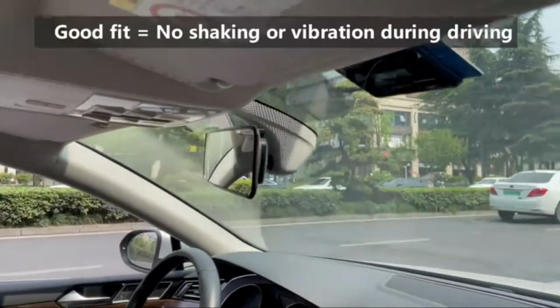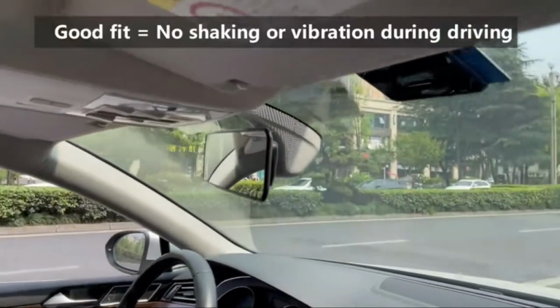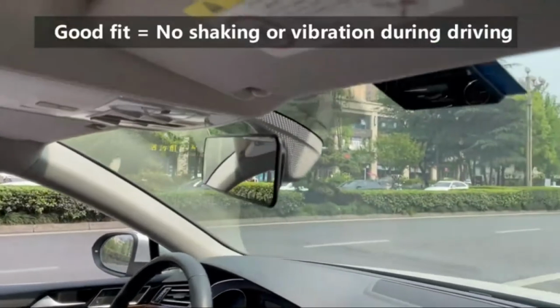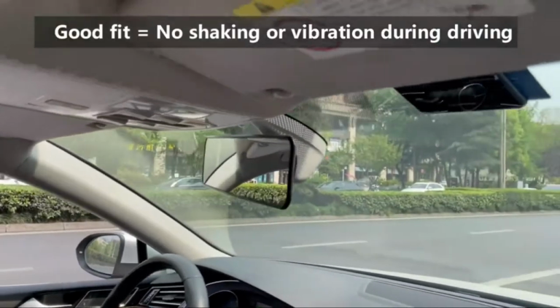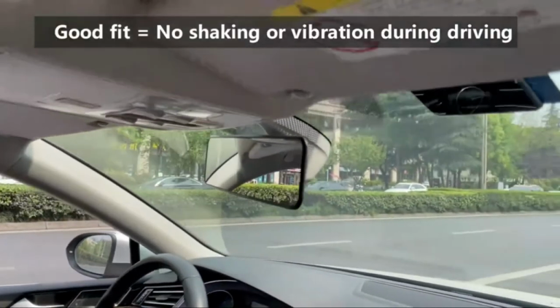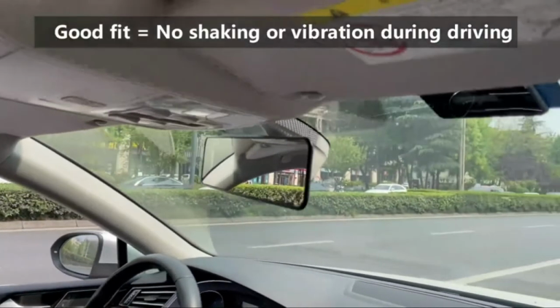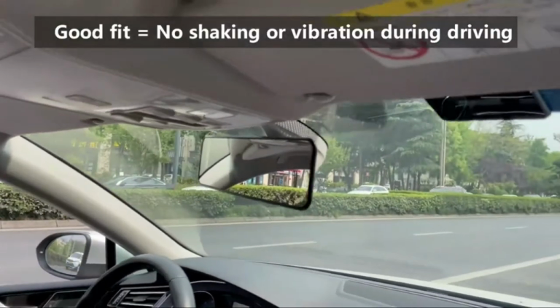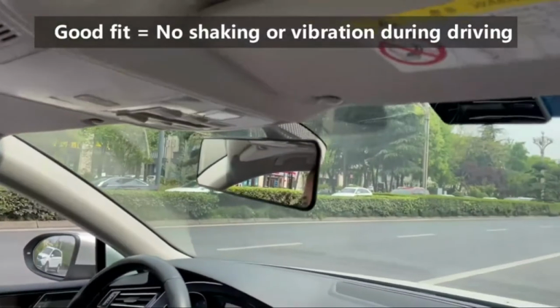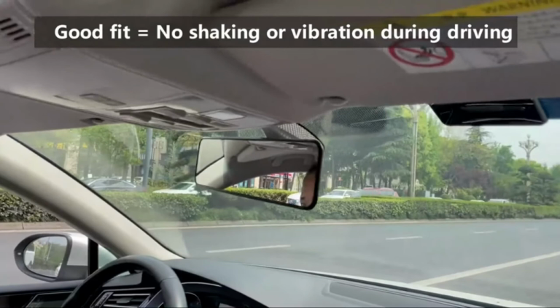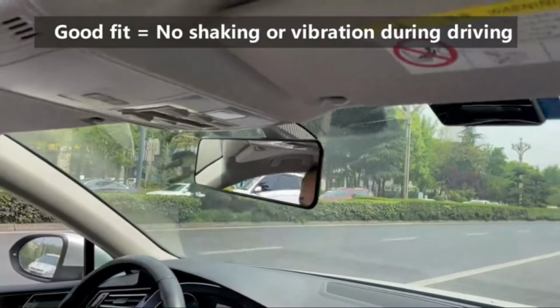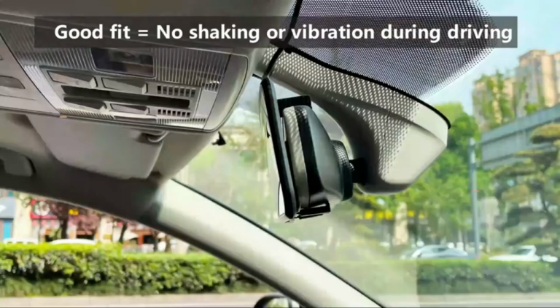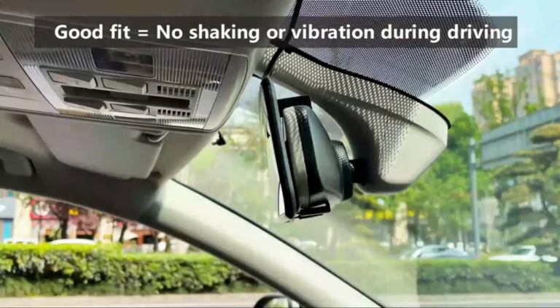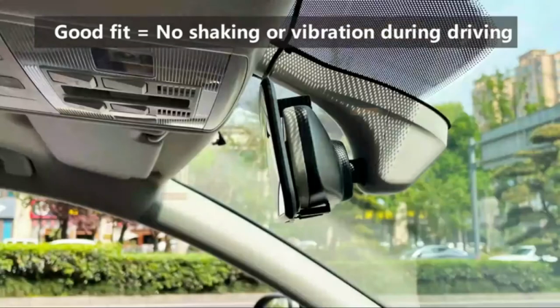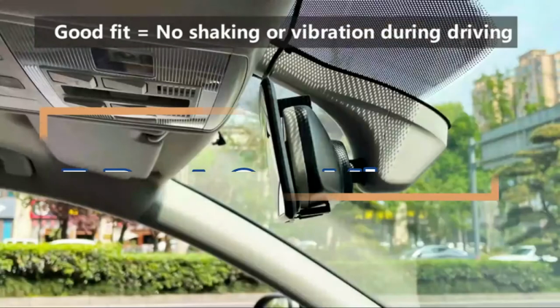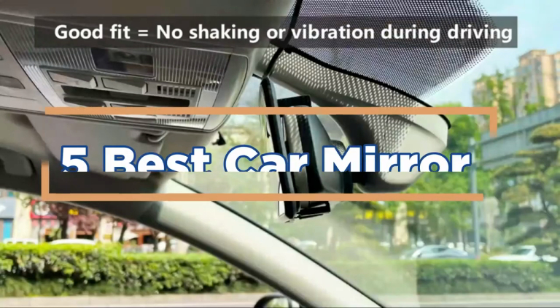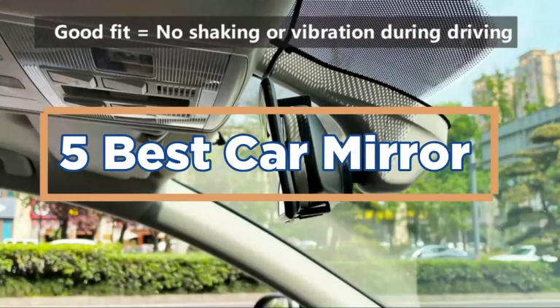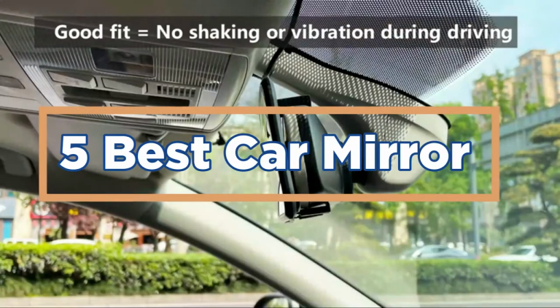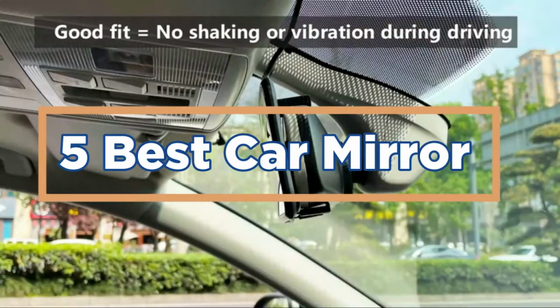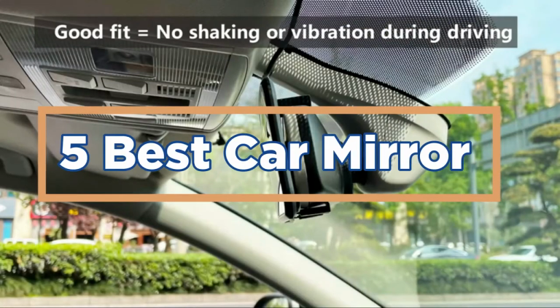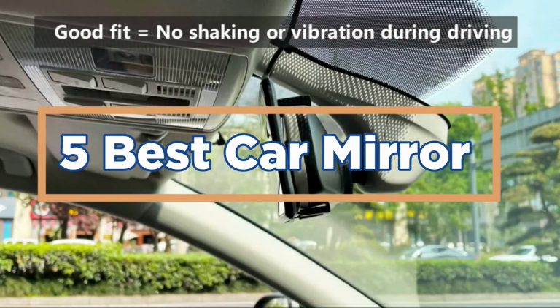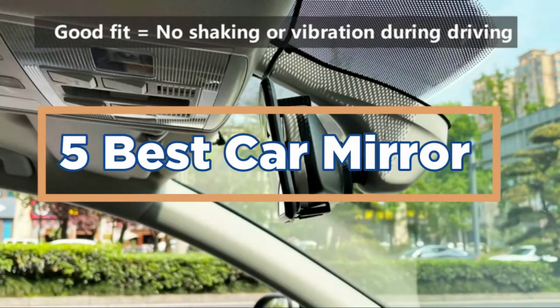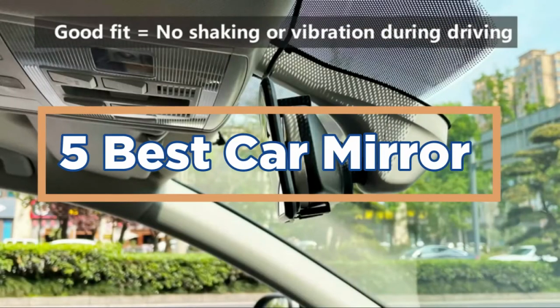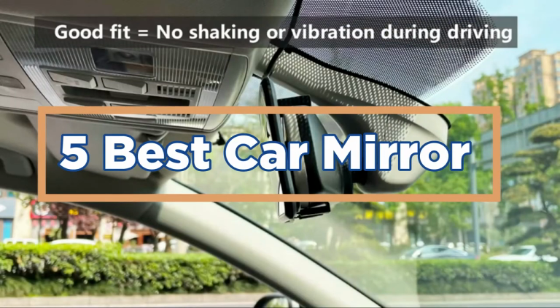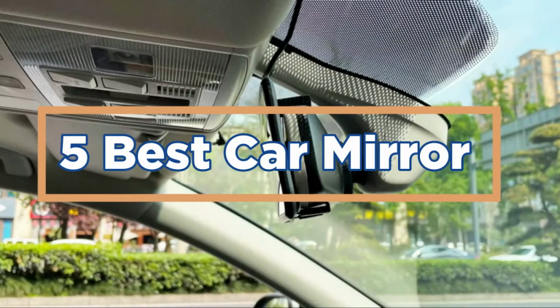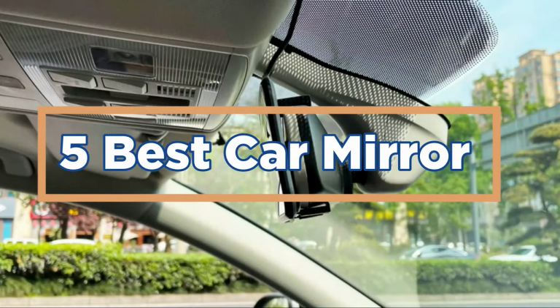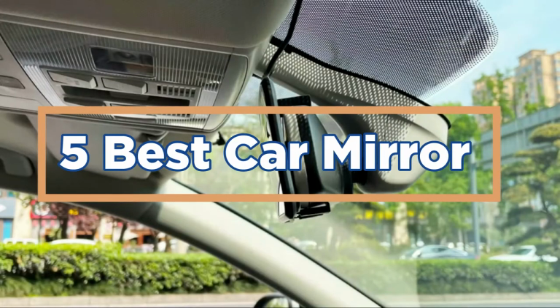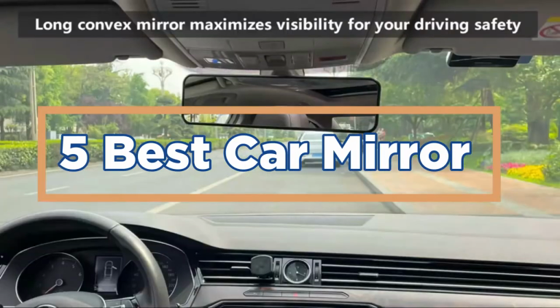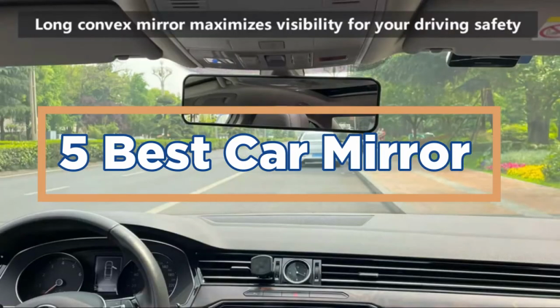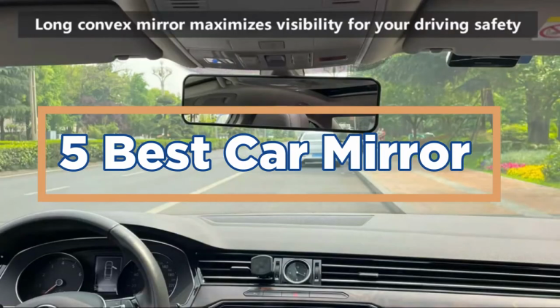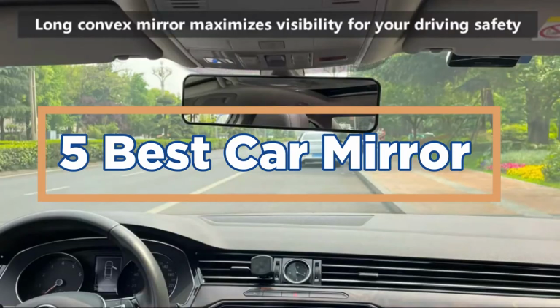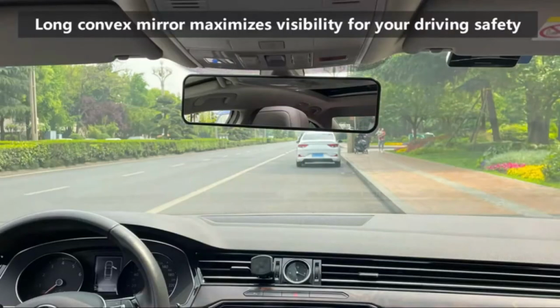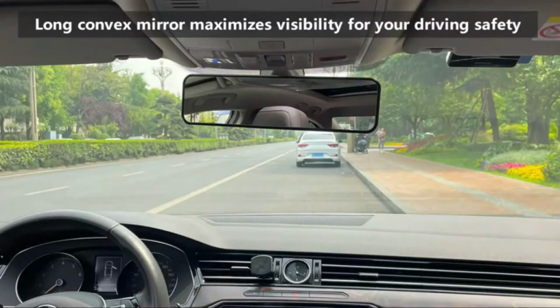In today's video, we will show you the top 5 best car mirrors. So, let's get started.